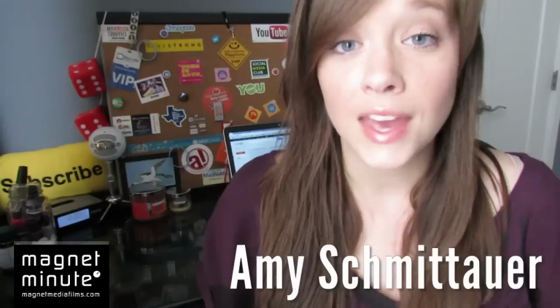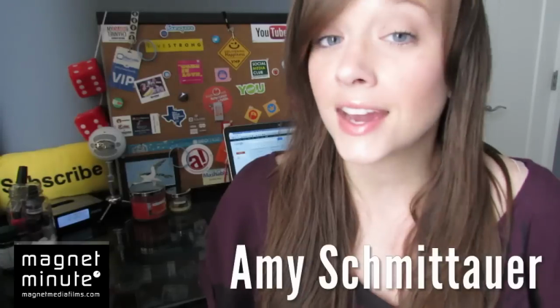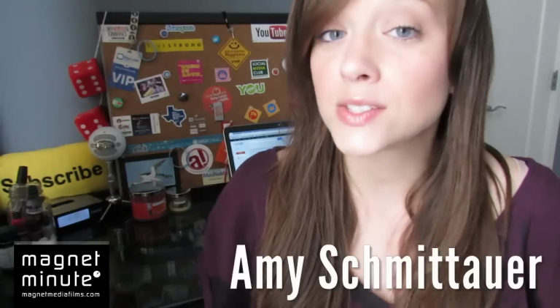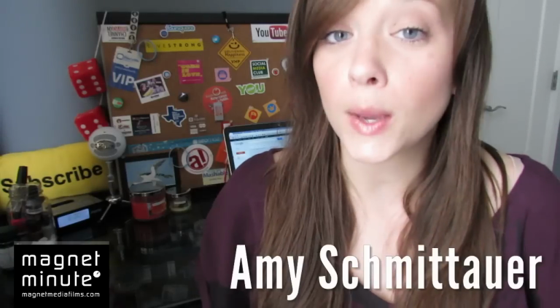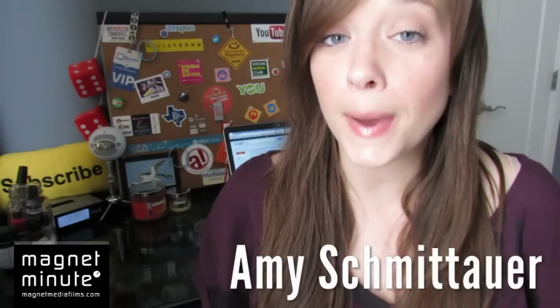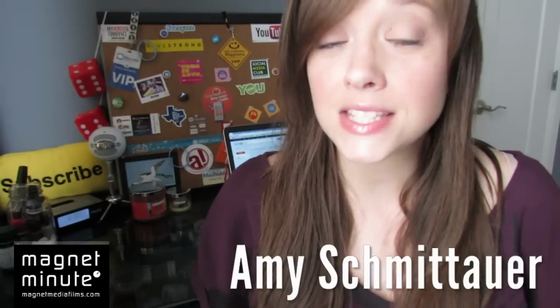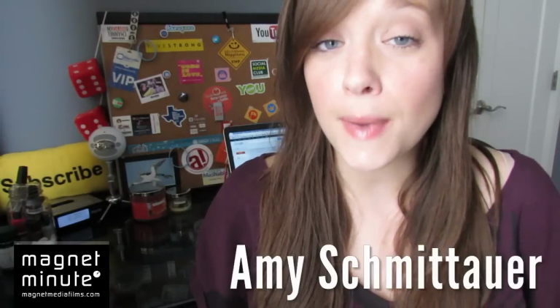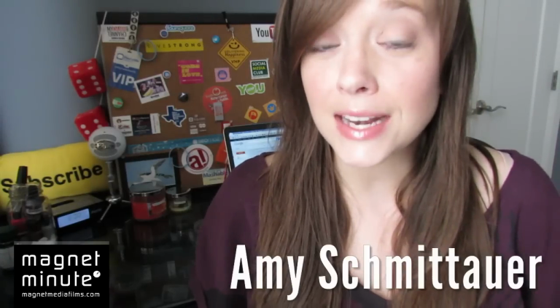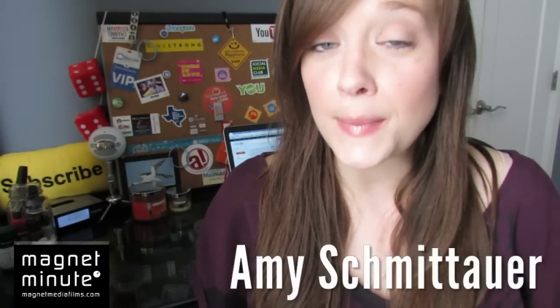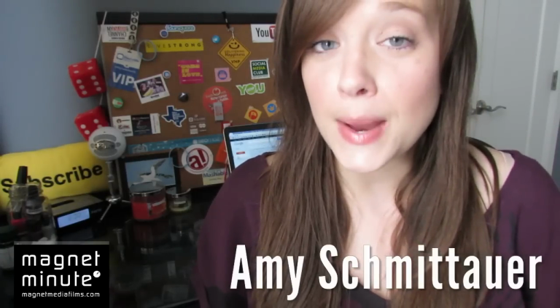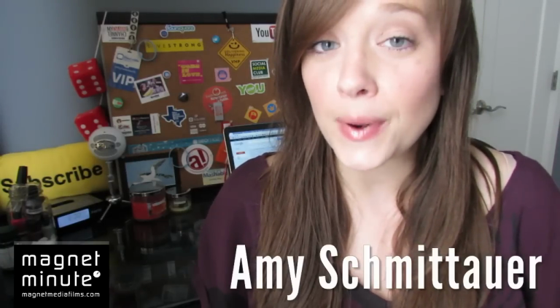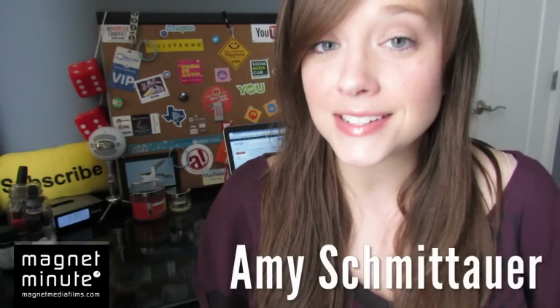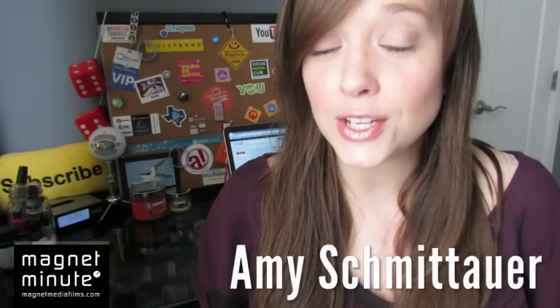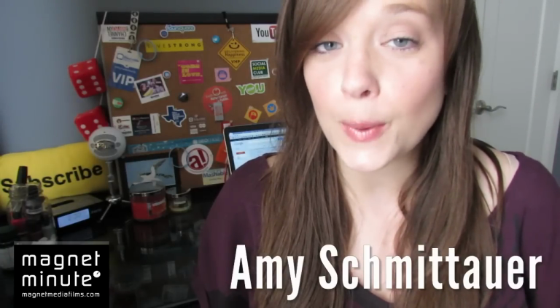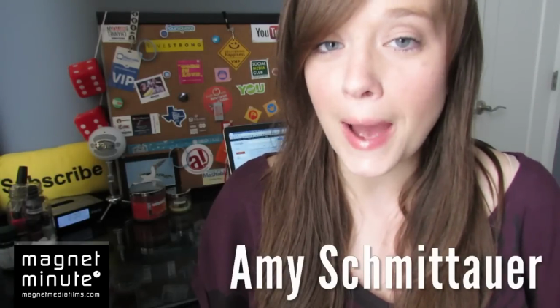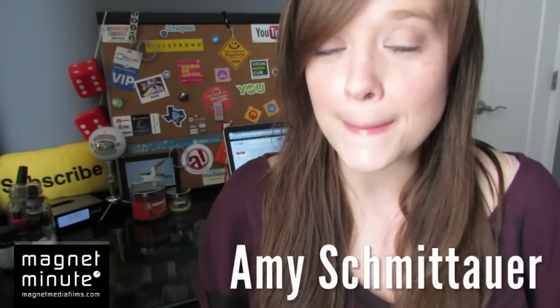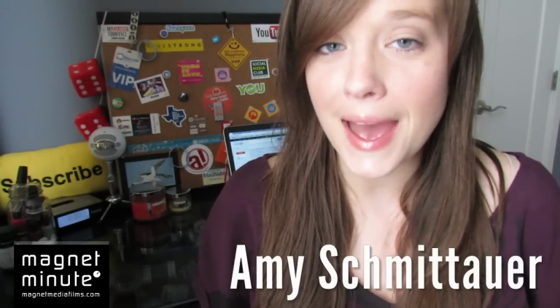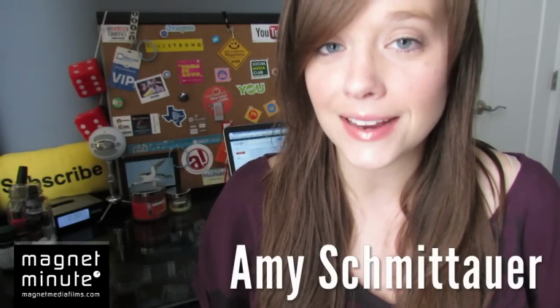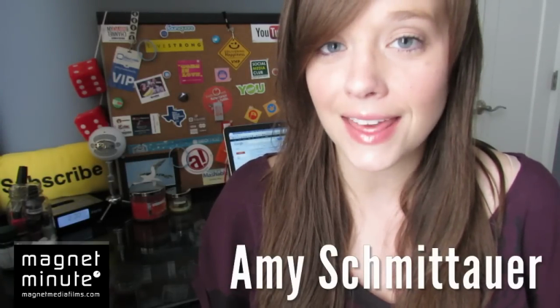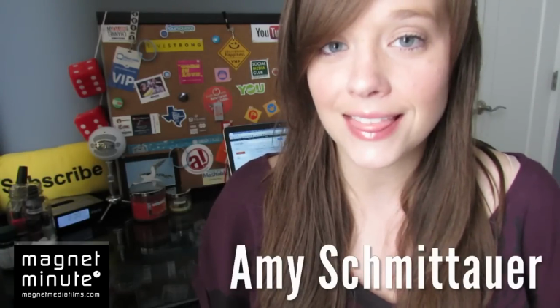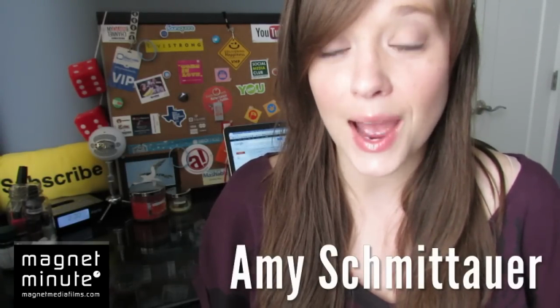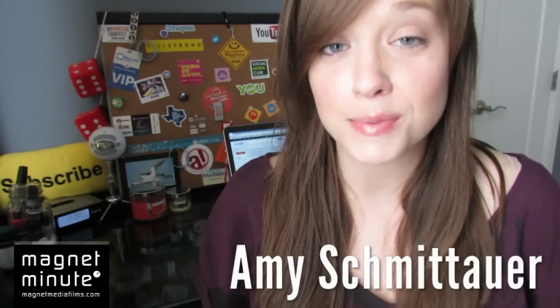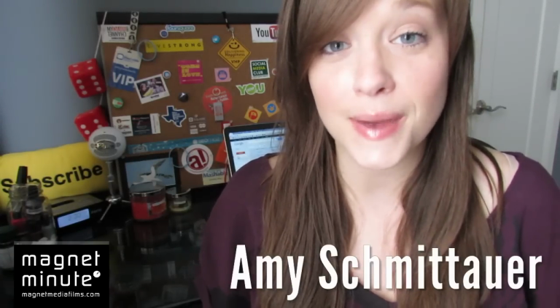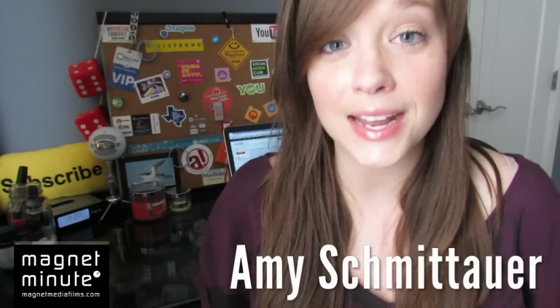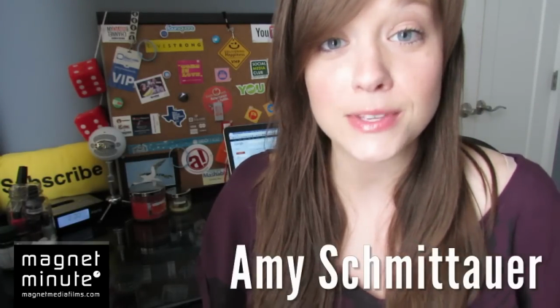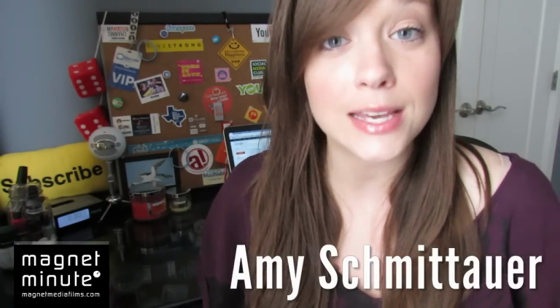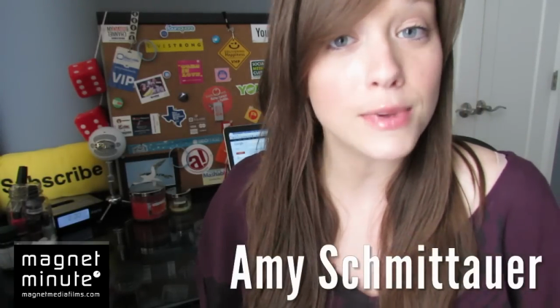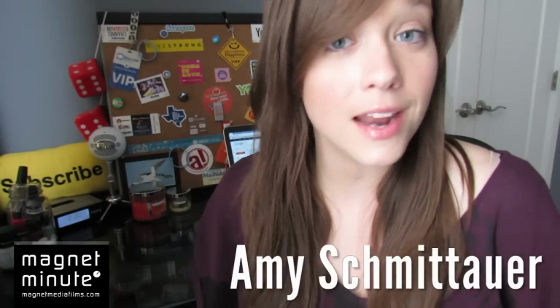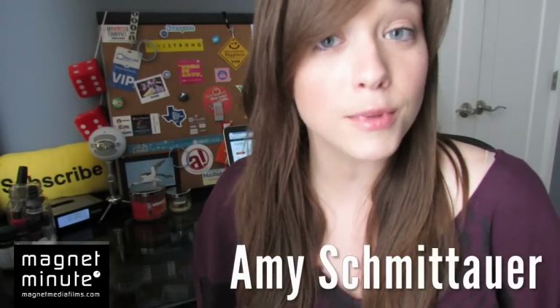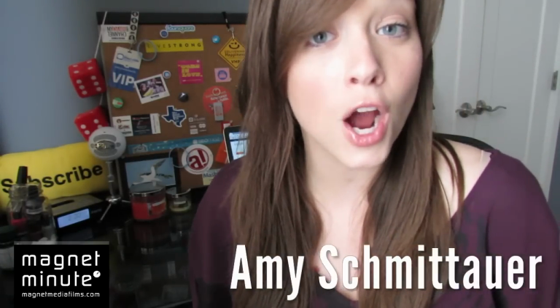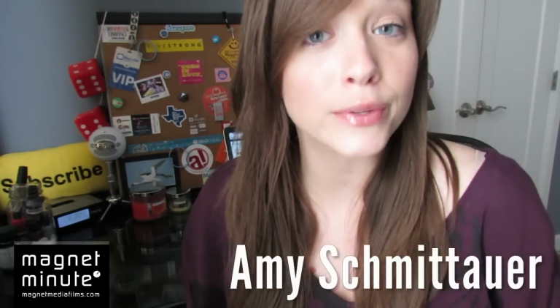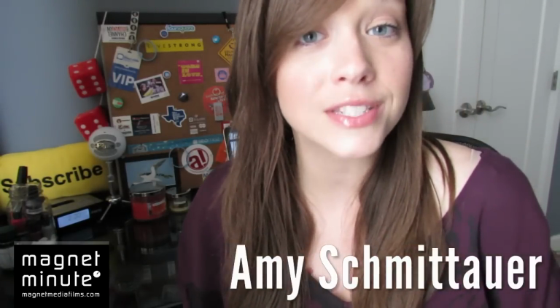Hey guys, welcome back to the Magnet Minute, brought to you by Magnet Labs. My name is Amy and I'm your host.